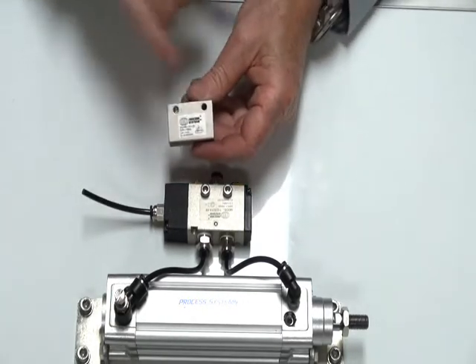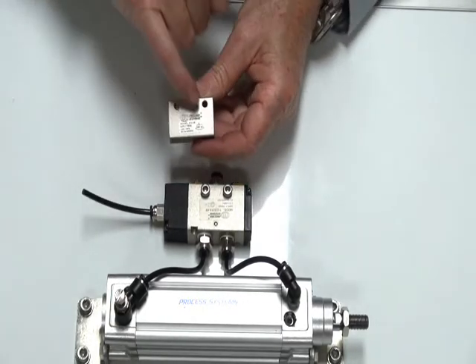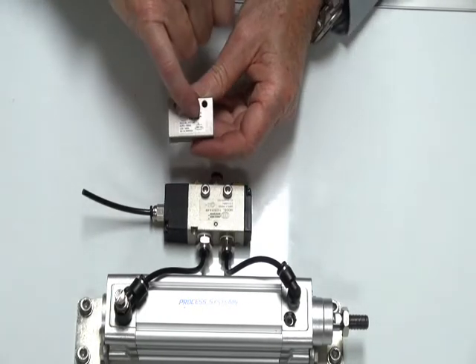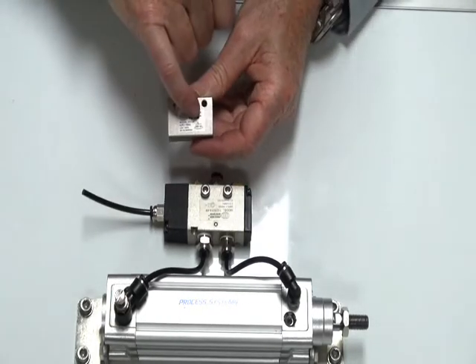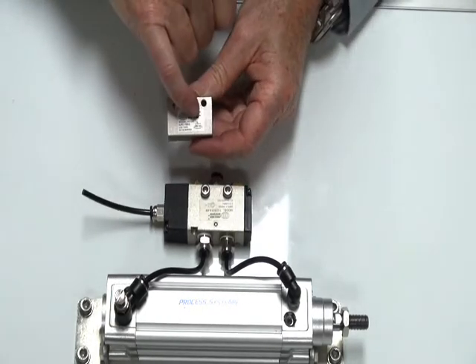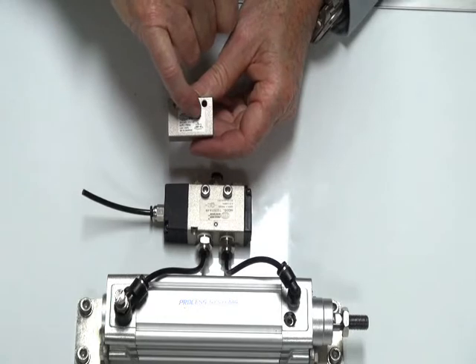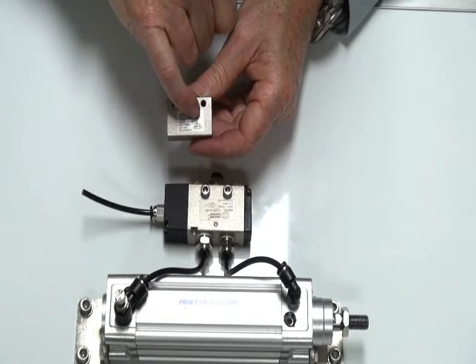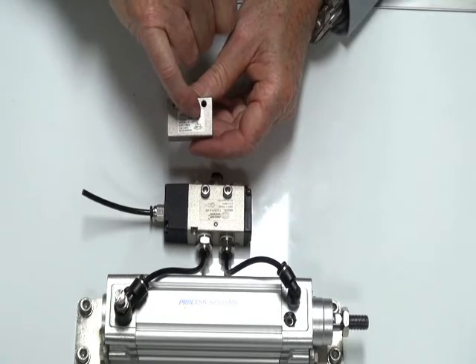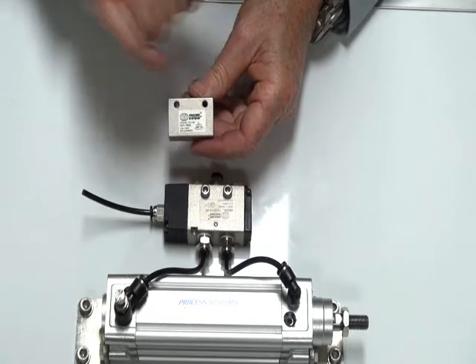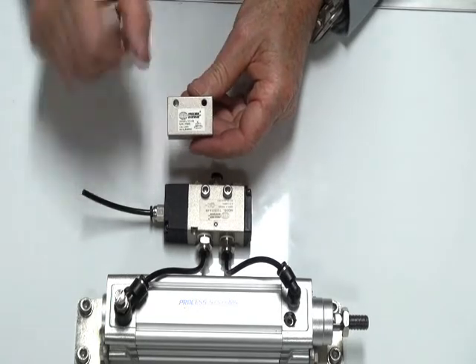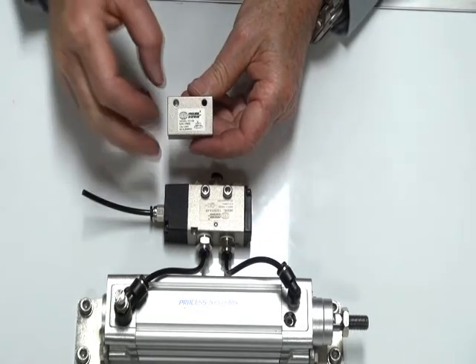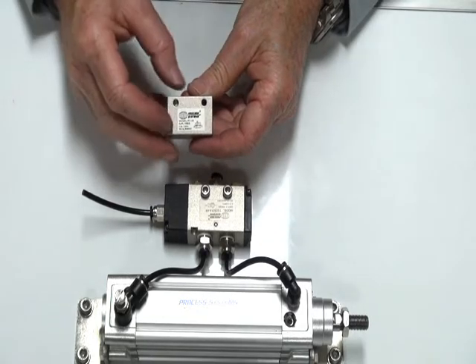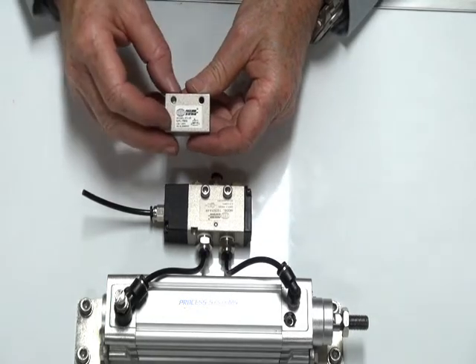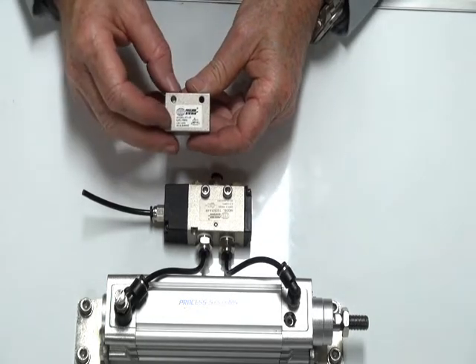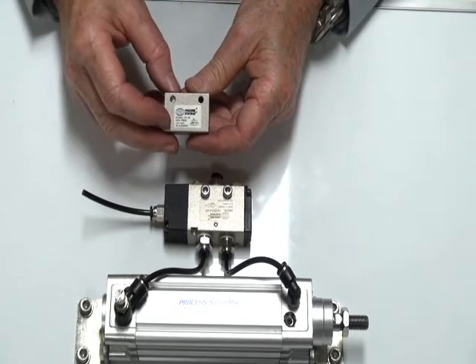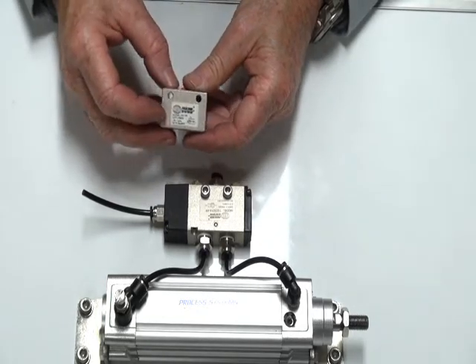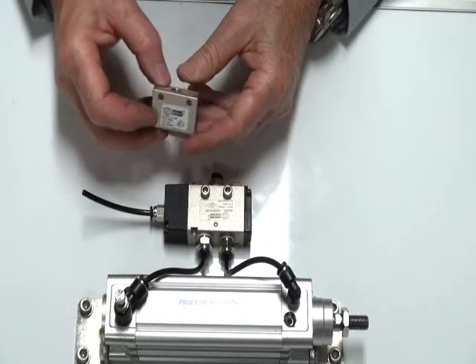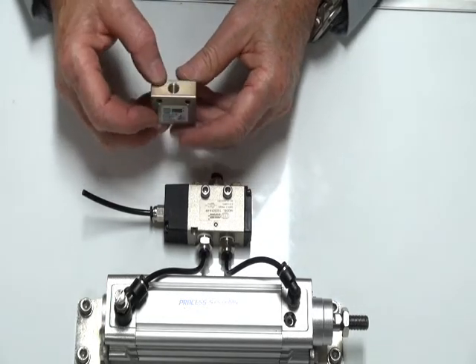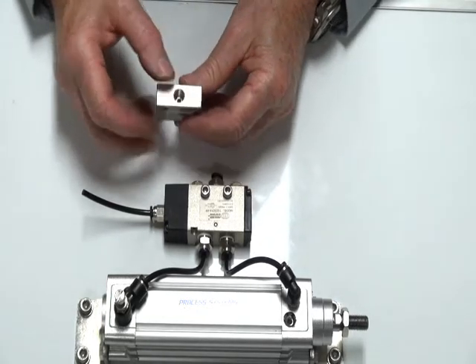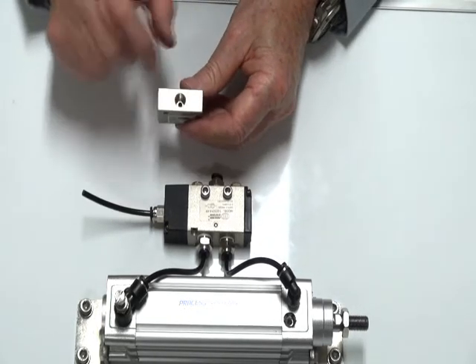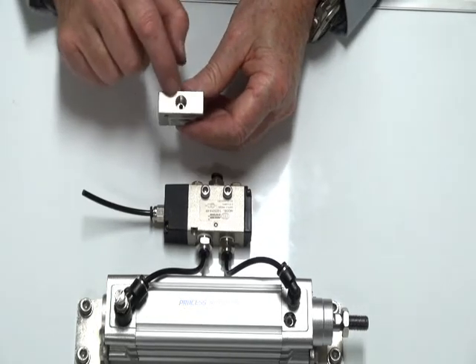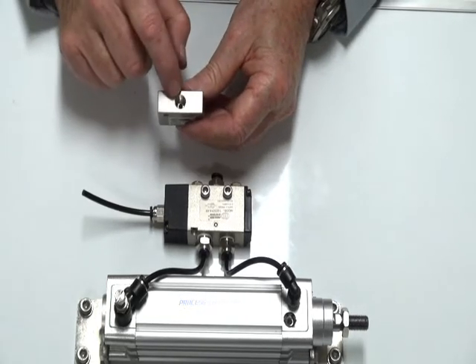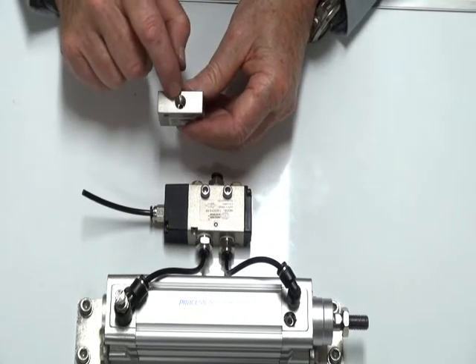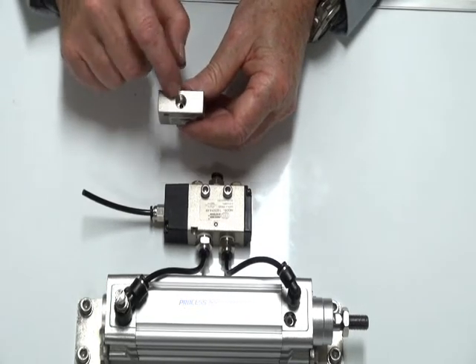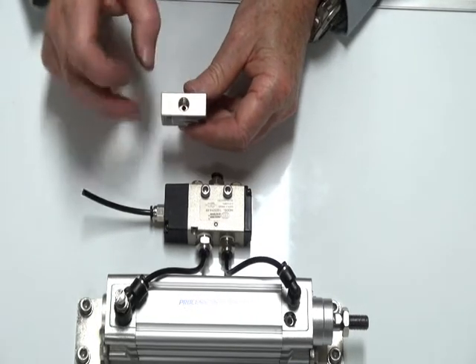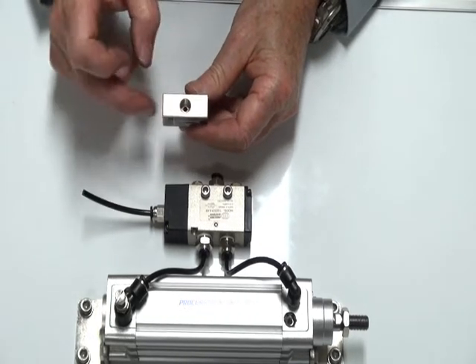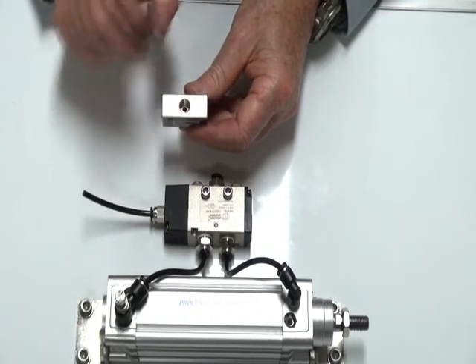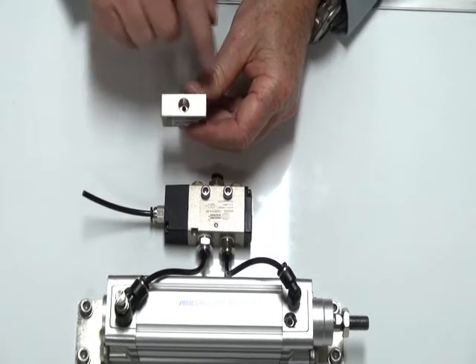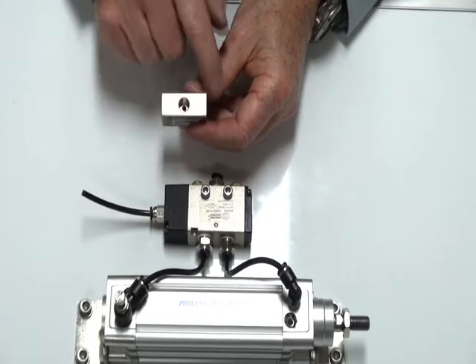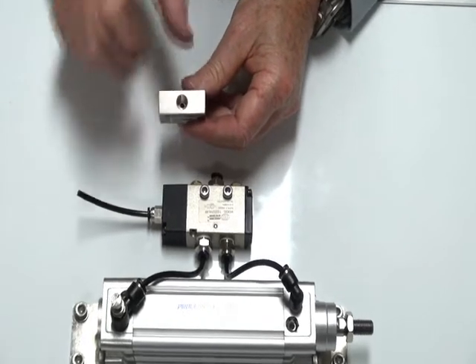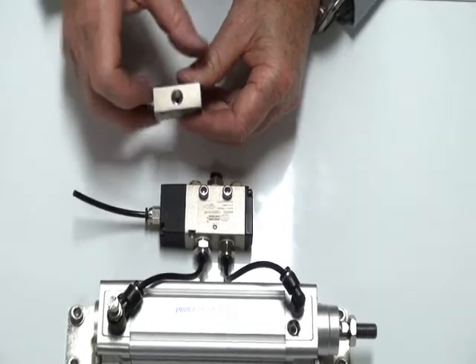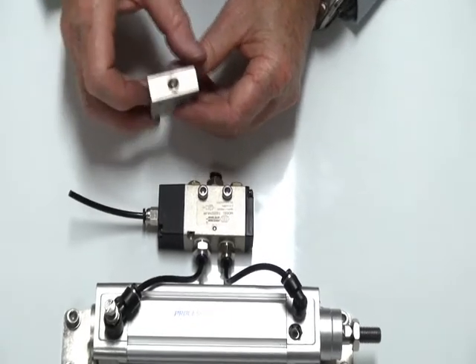It comes with a little legend to show you which way to pipe it up — an outlet port and two inlet ports.